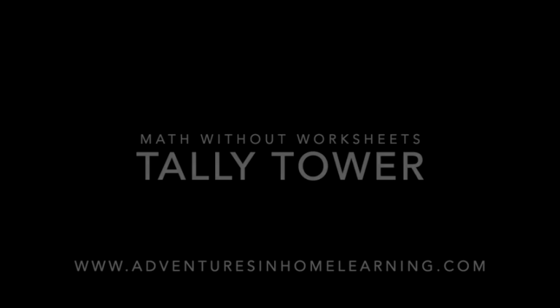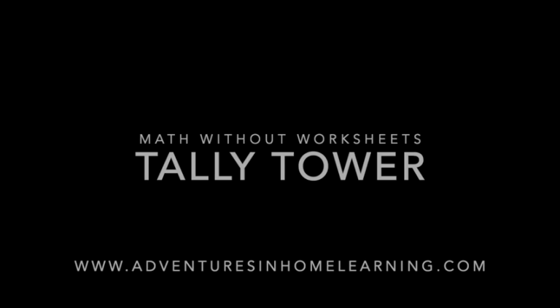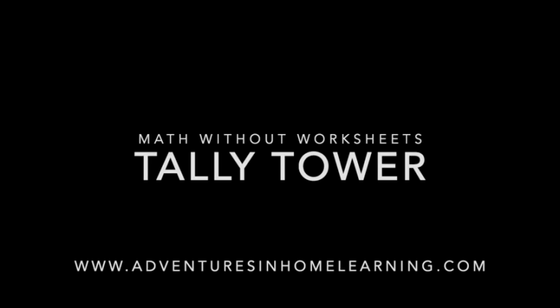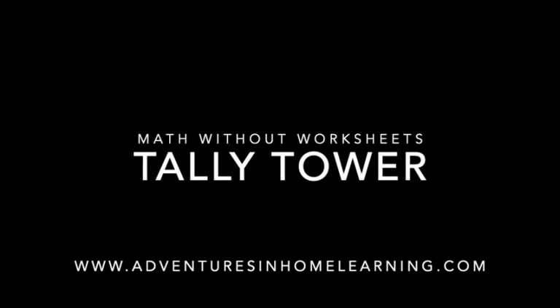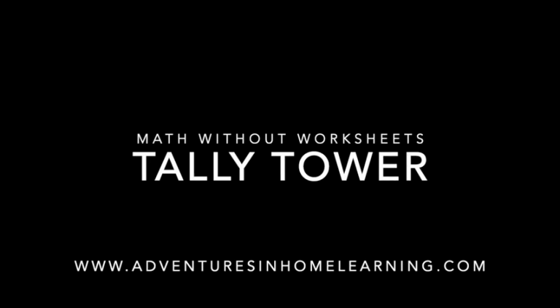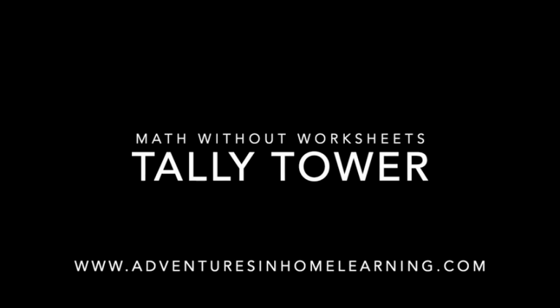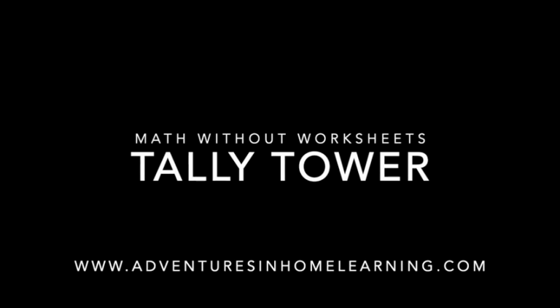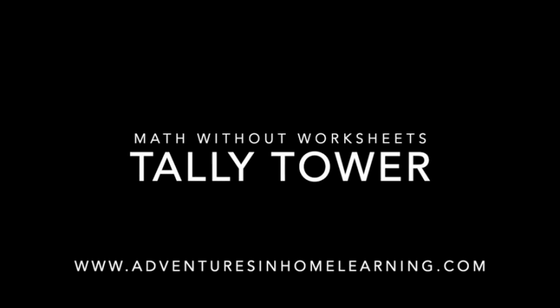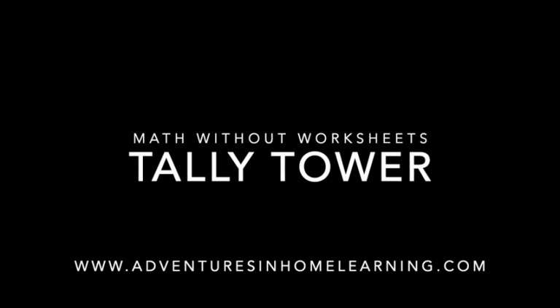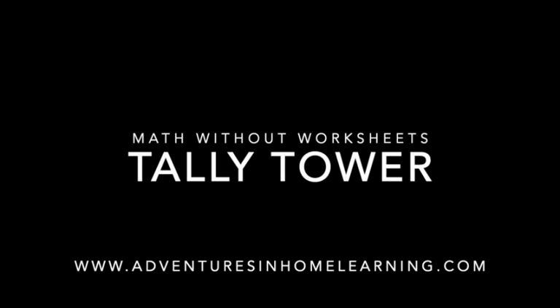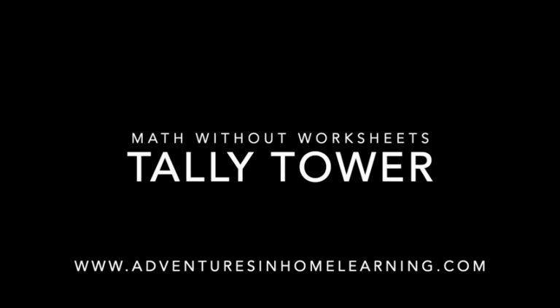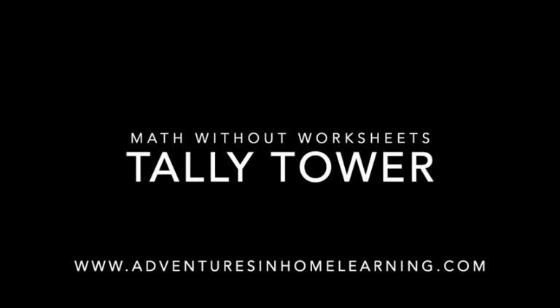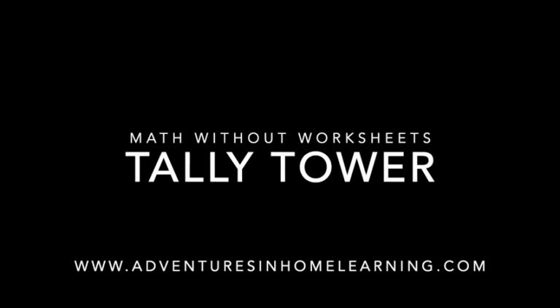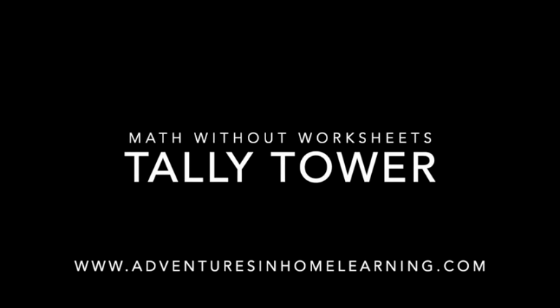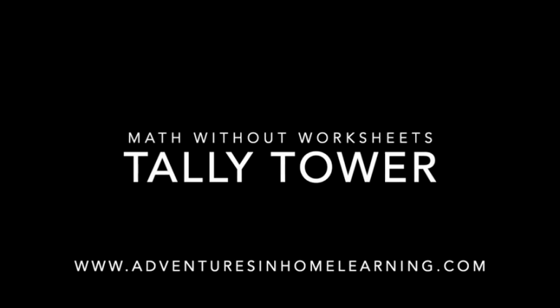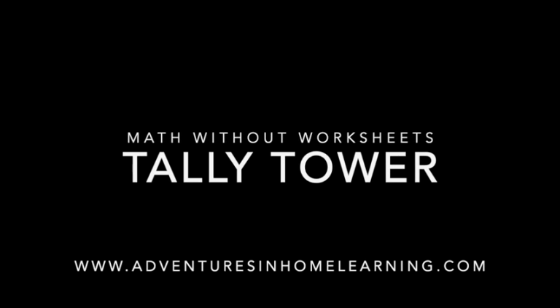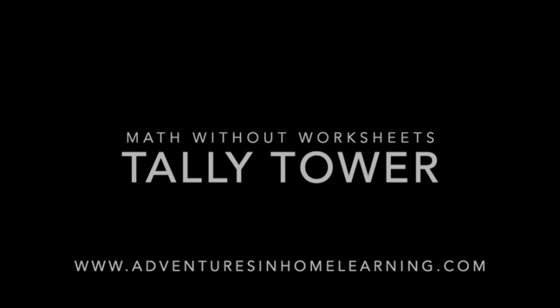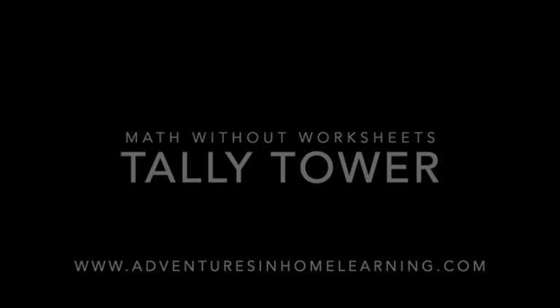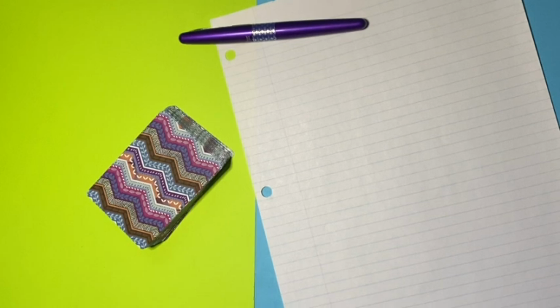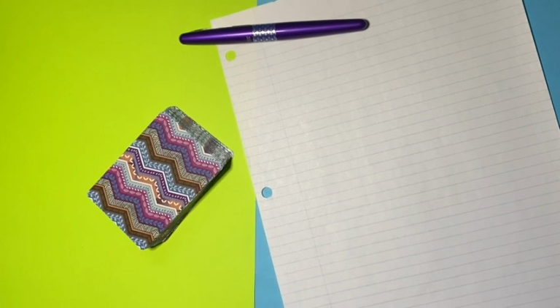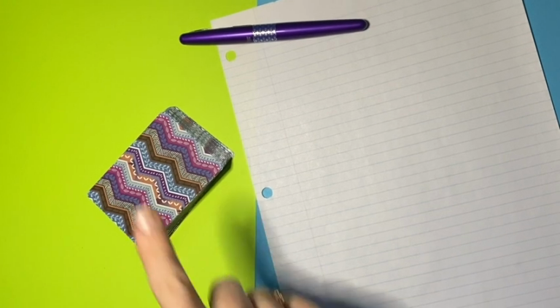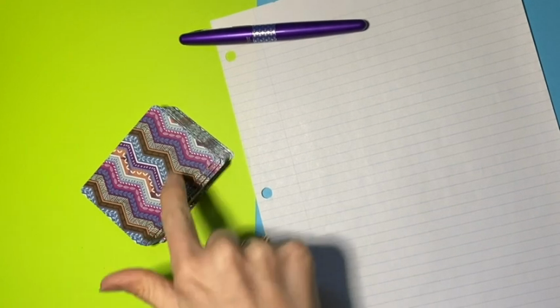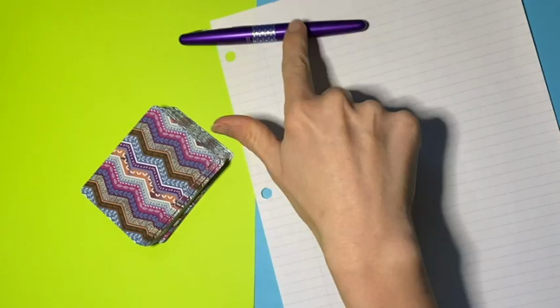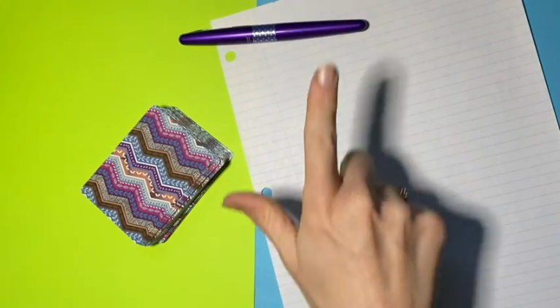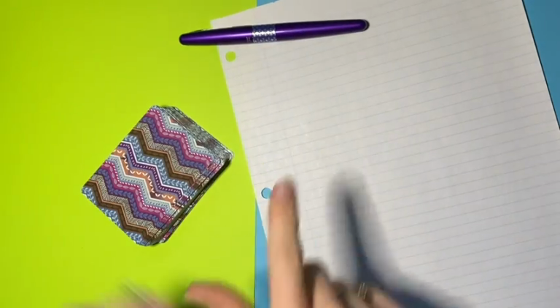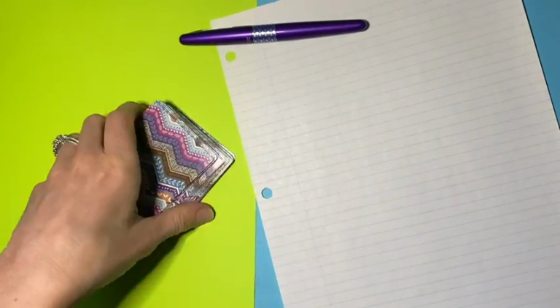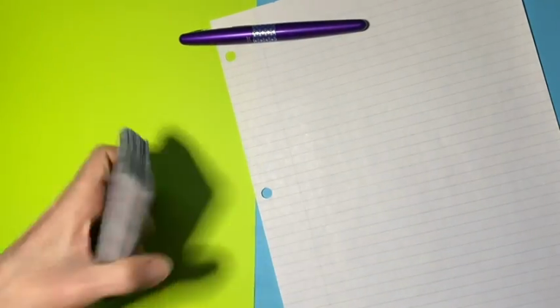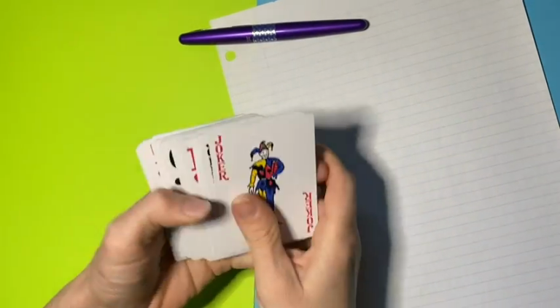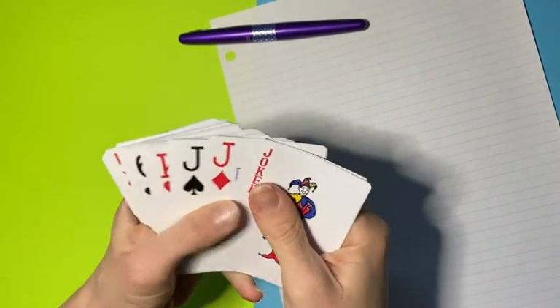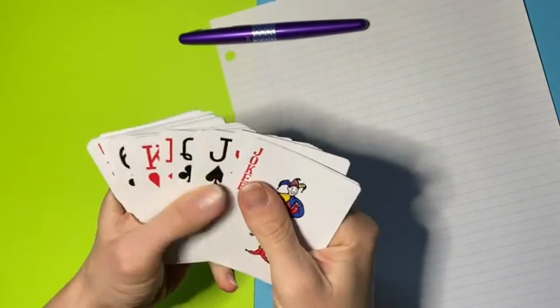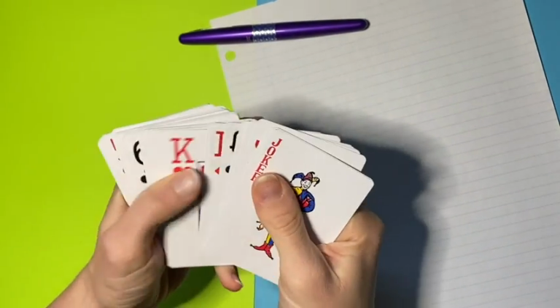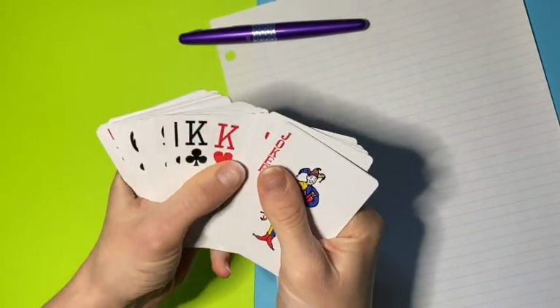Welcome to Math Without Worksheets. This activity is called Tally Tower. You're going to need a deck of cards, a pen, and a piece of paper.